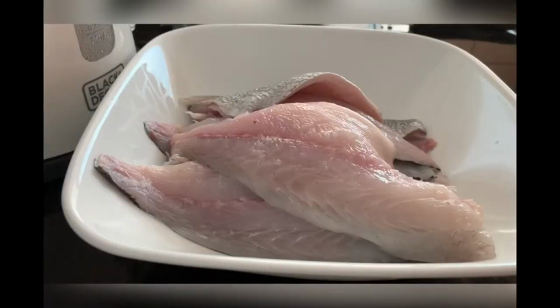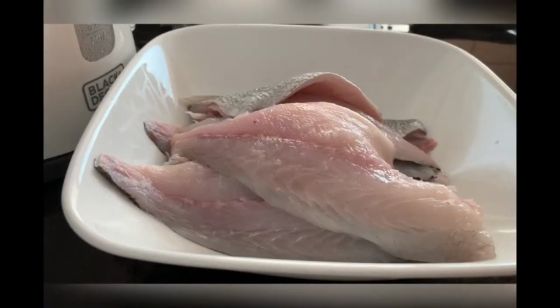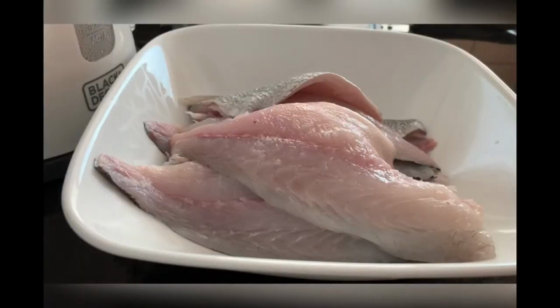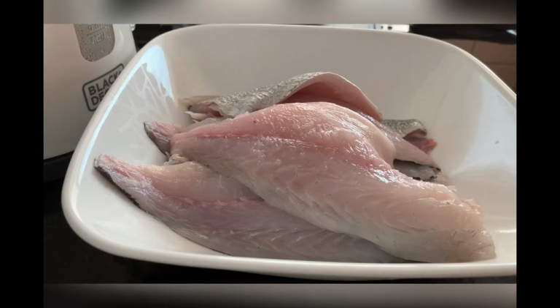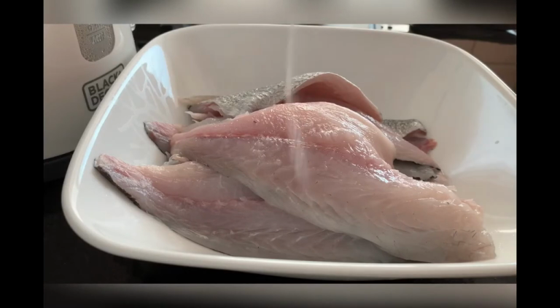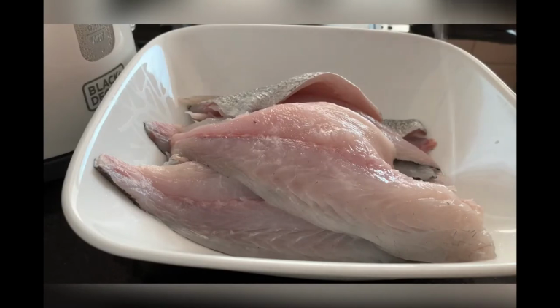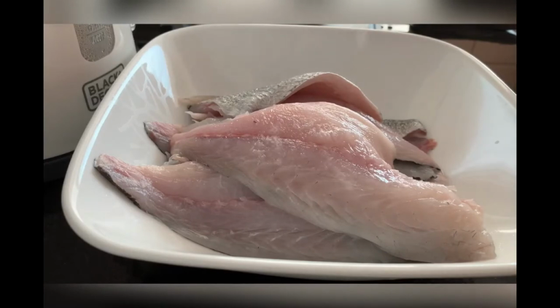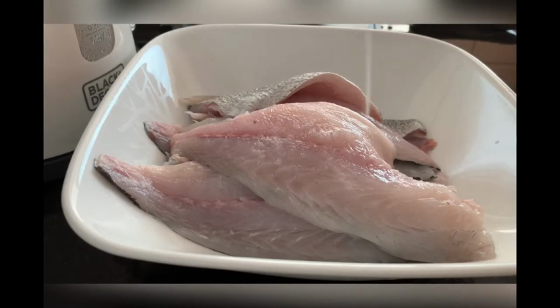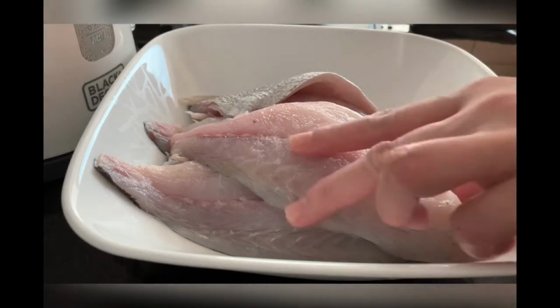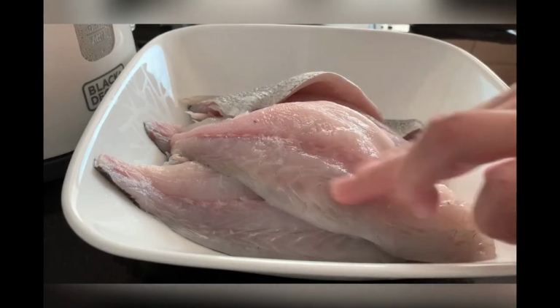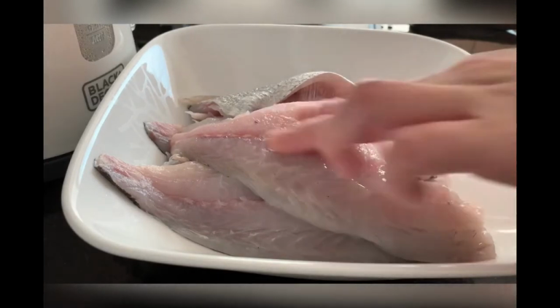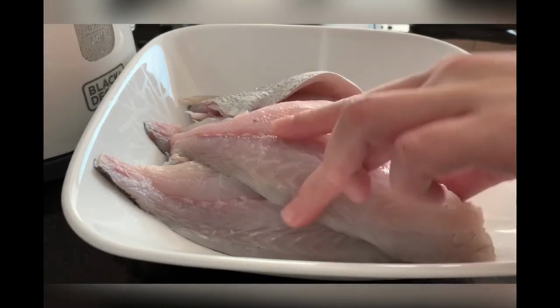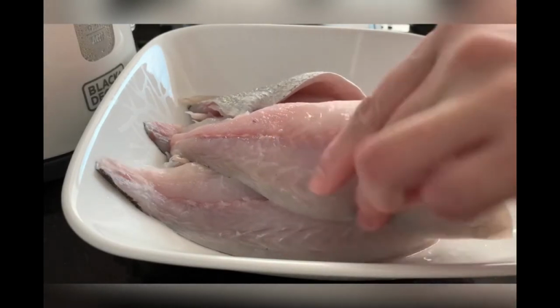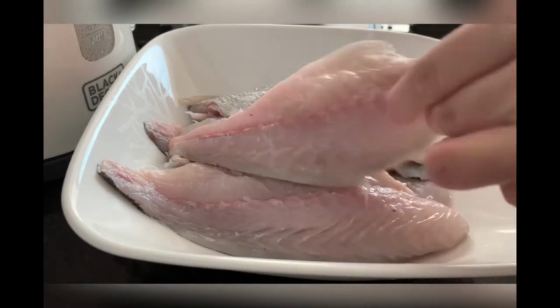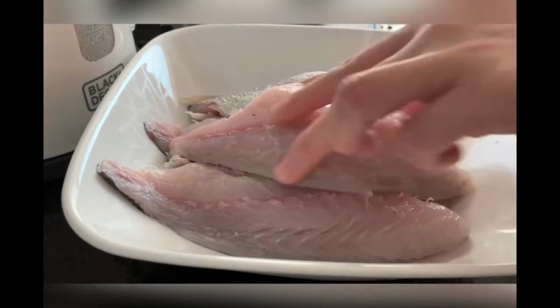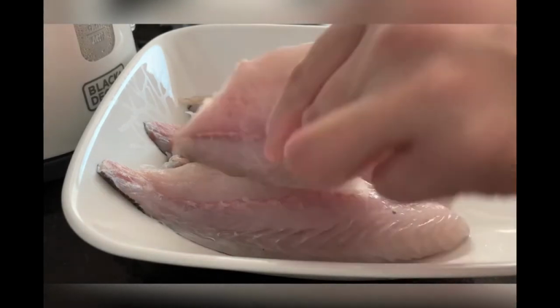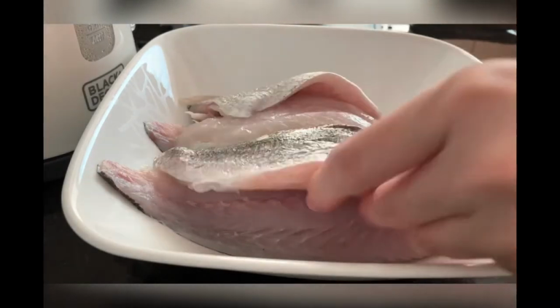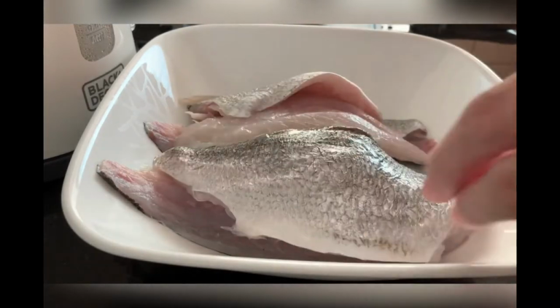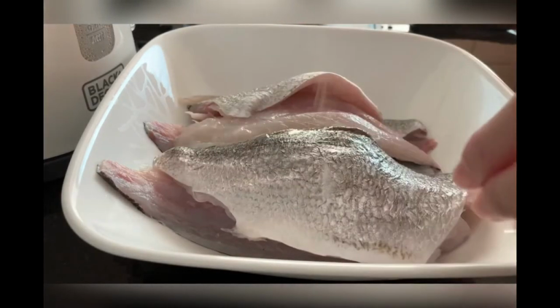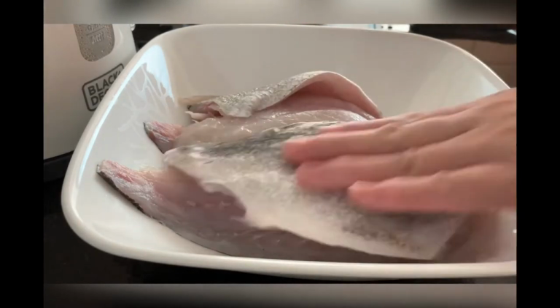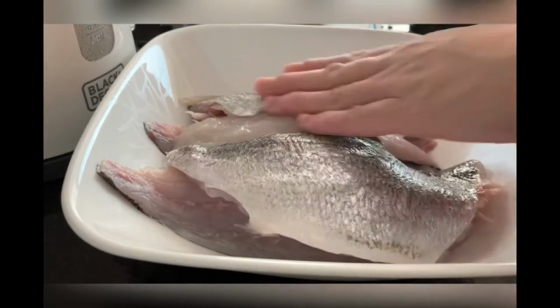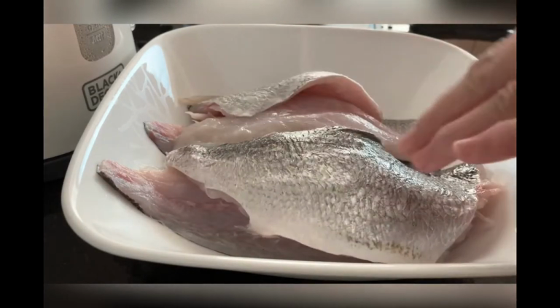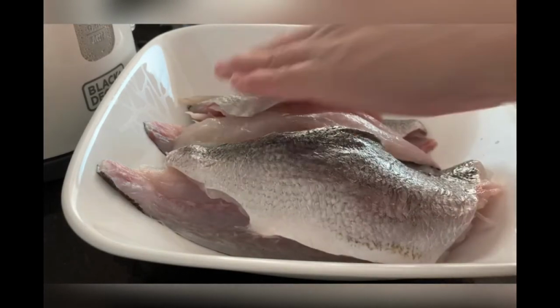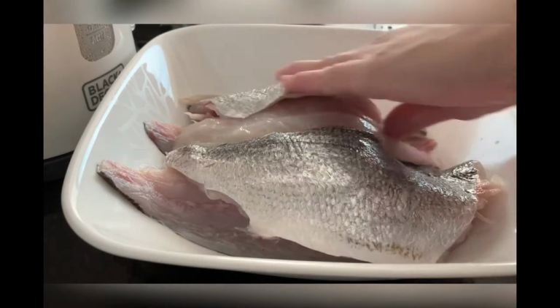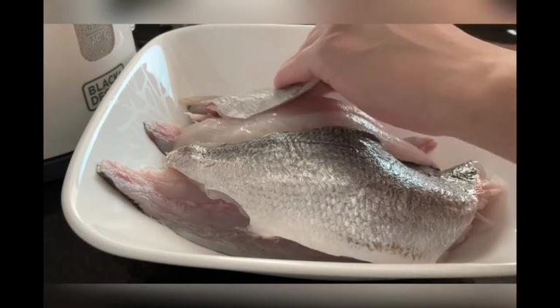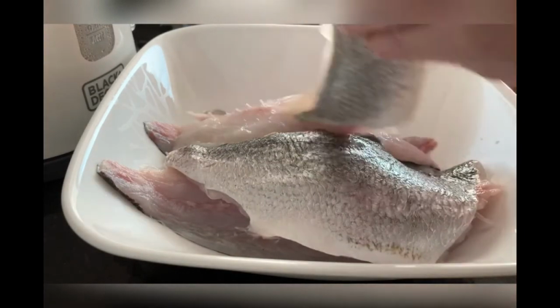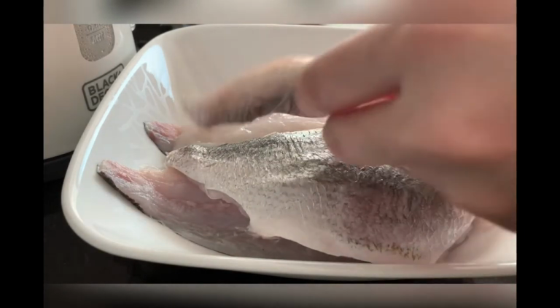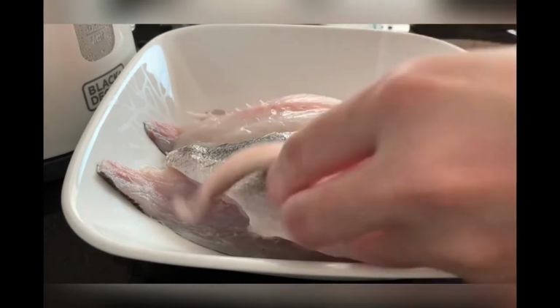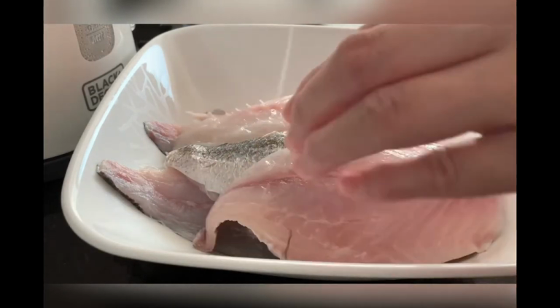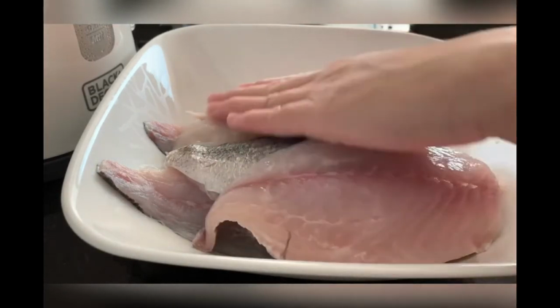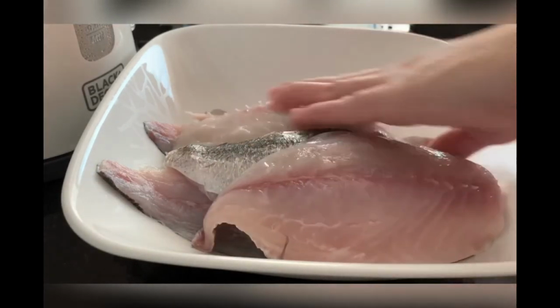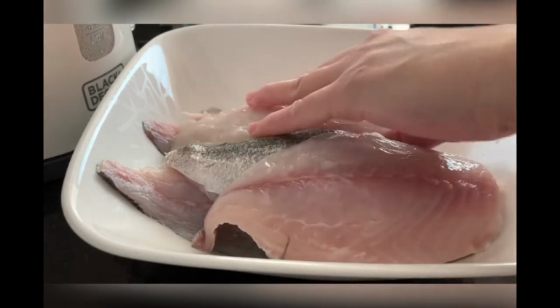Season the fish well on both sides with salt.